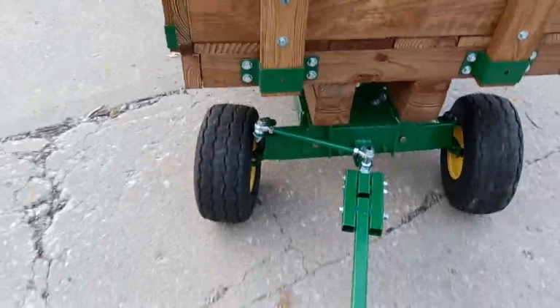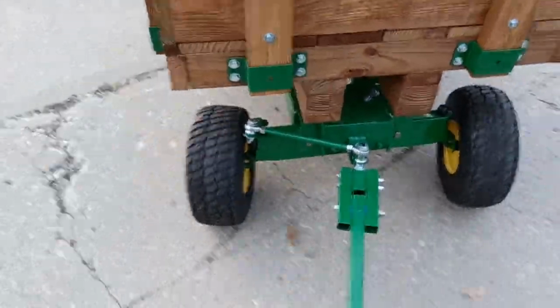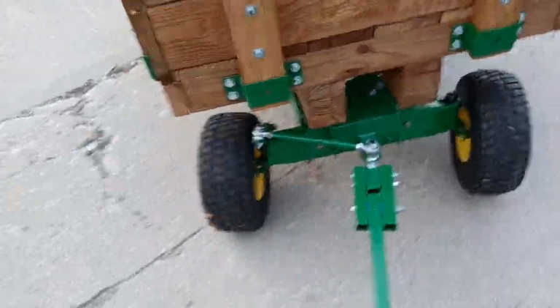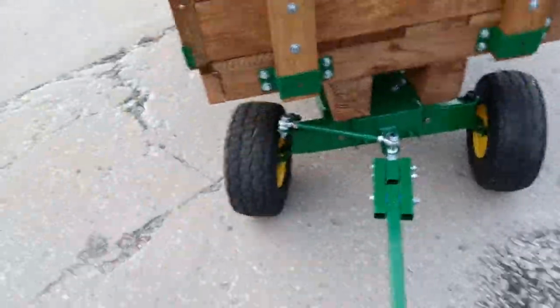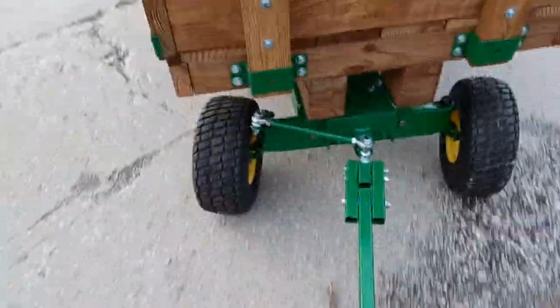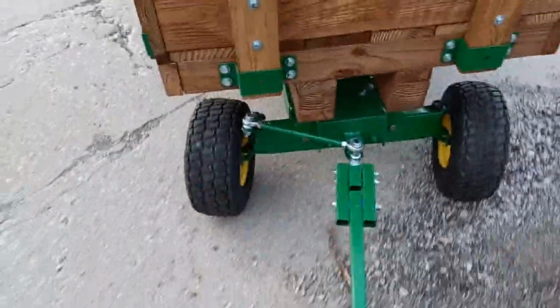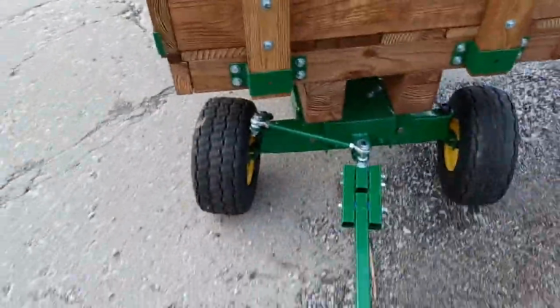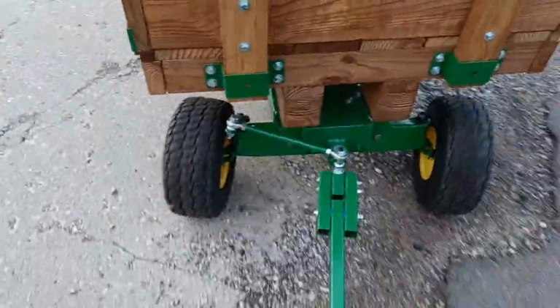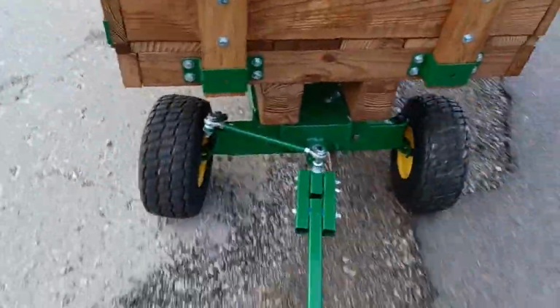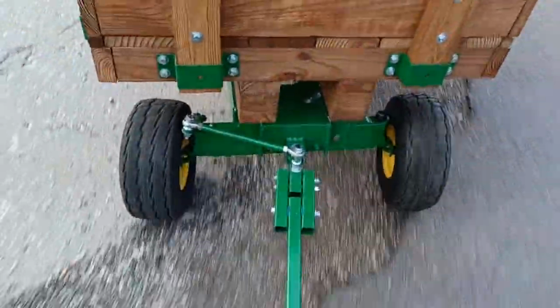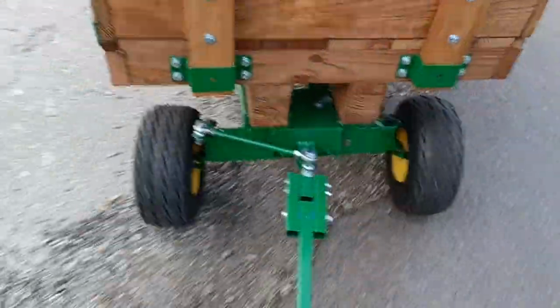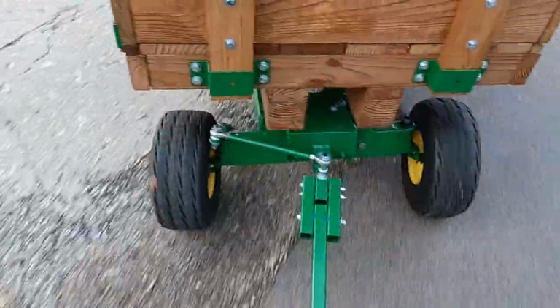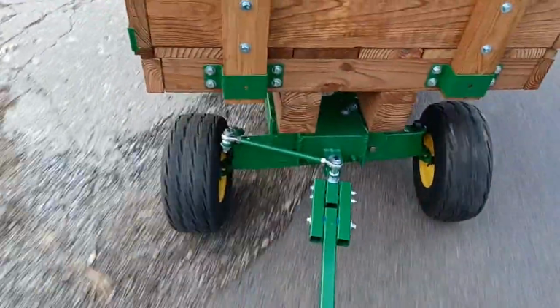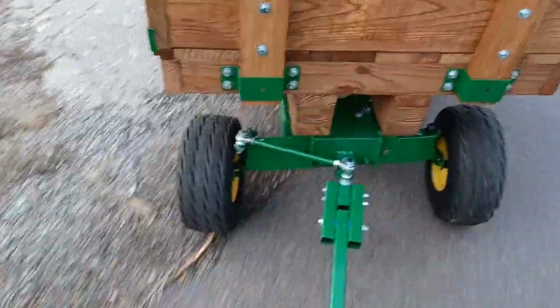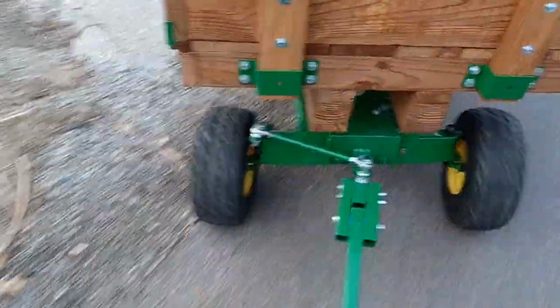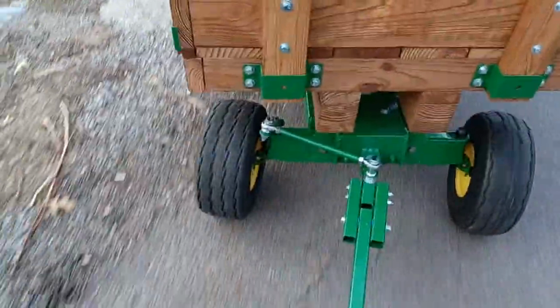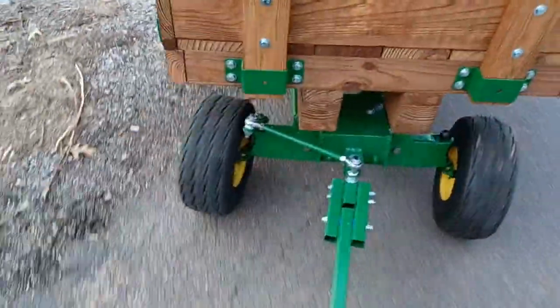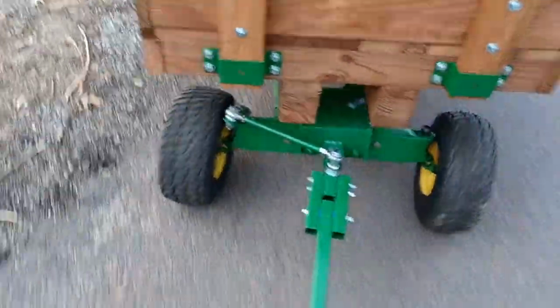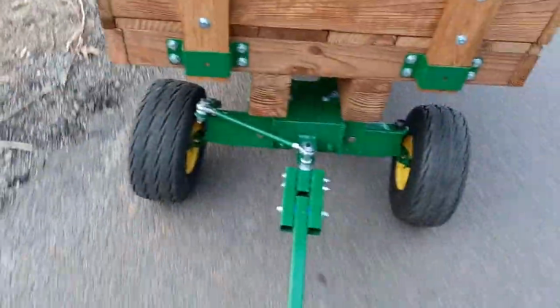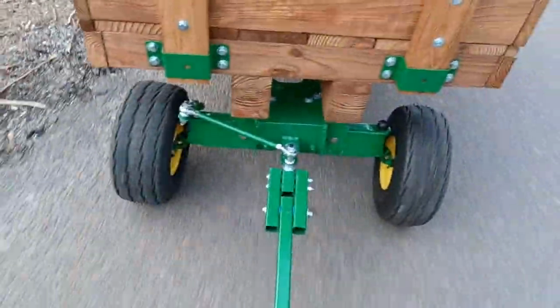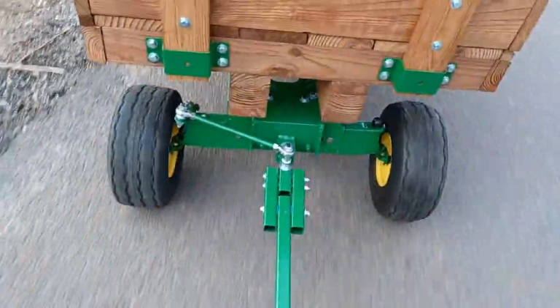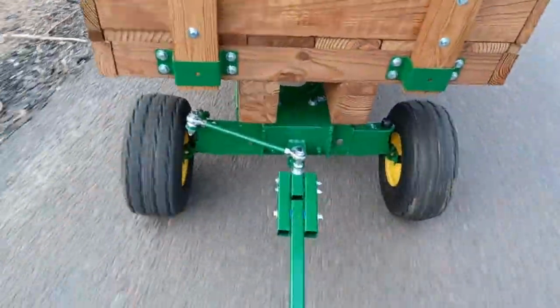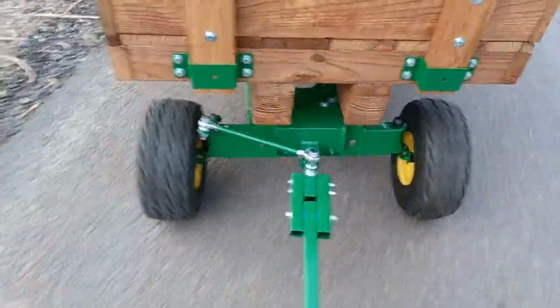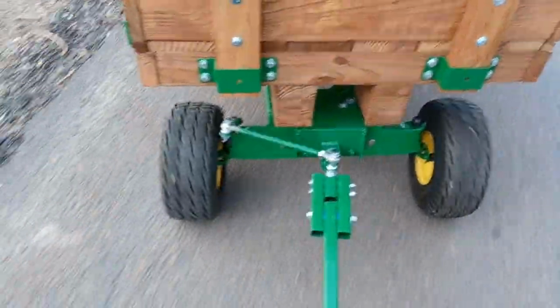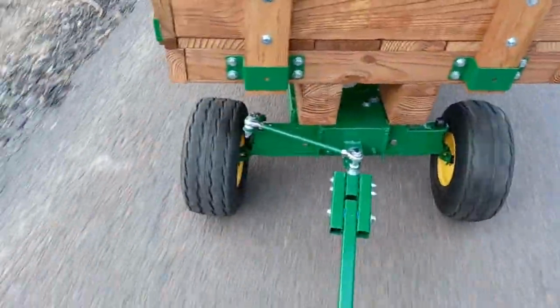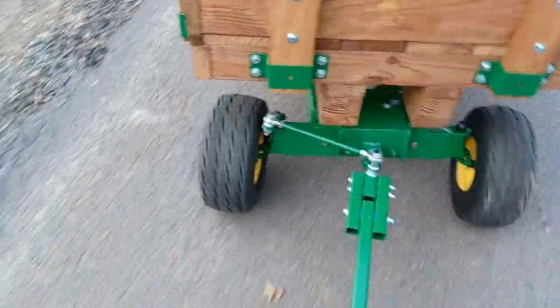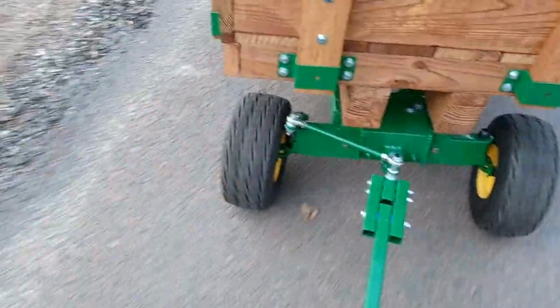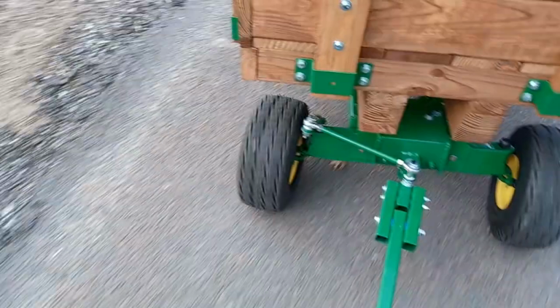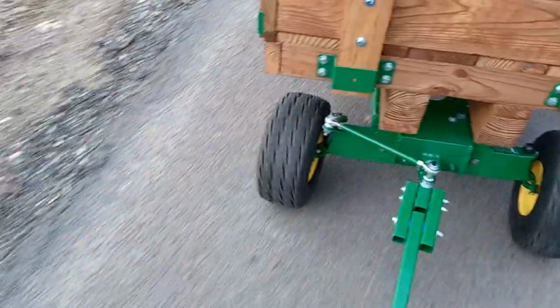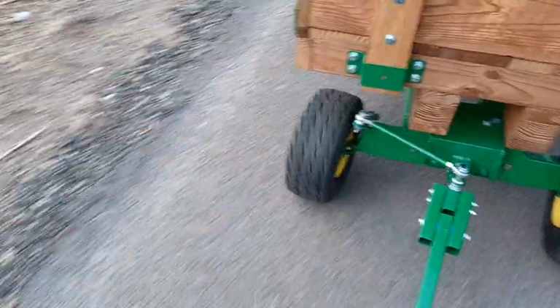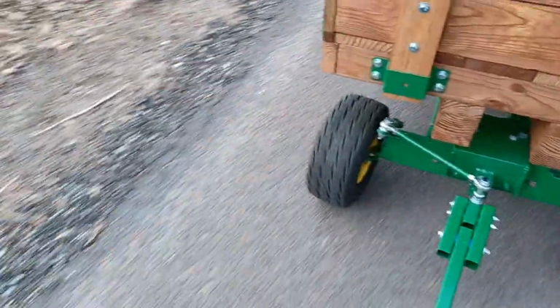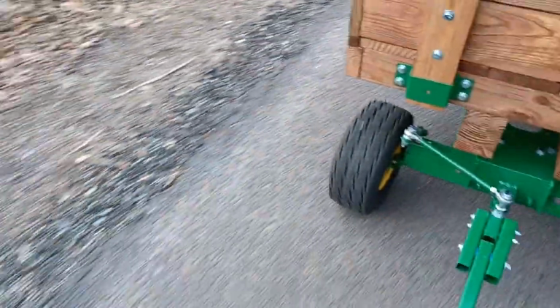I'm going to turn this to the right. Need a little whip to the street.